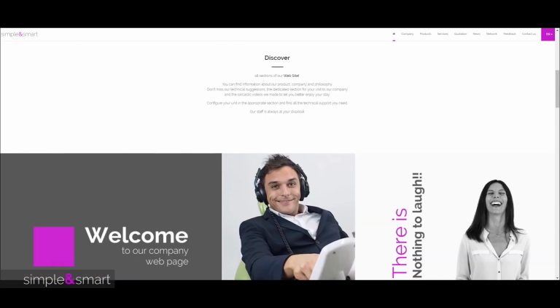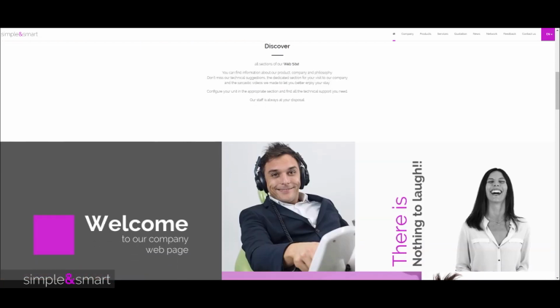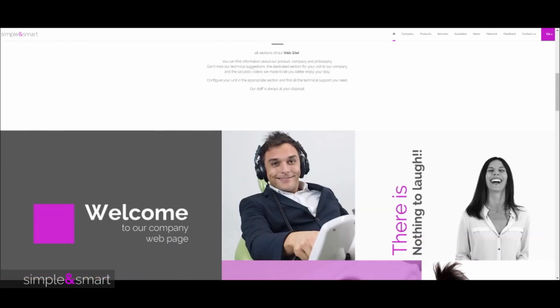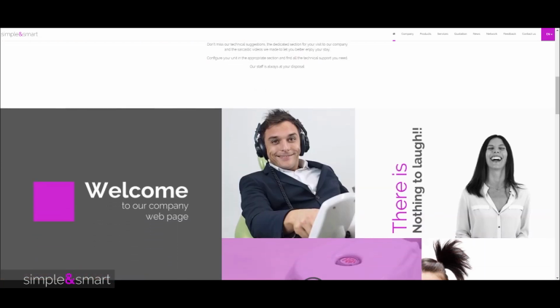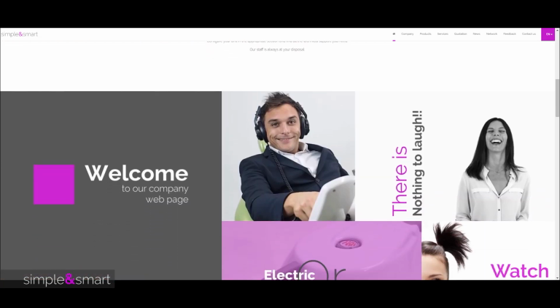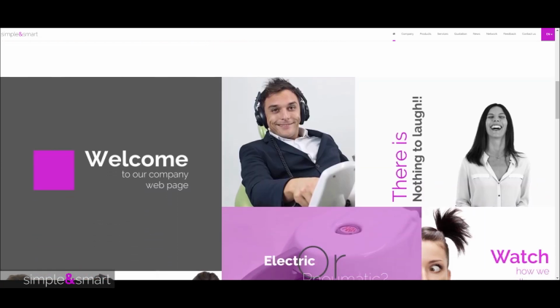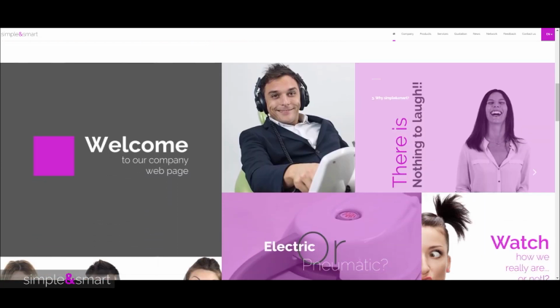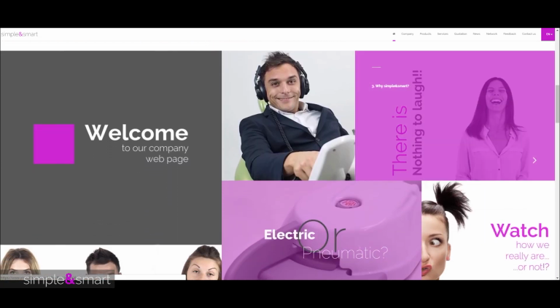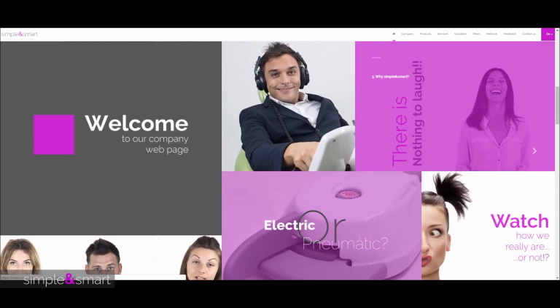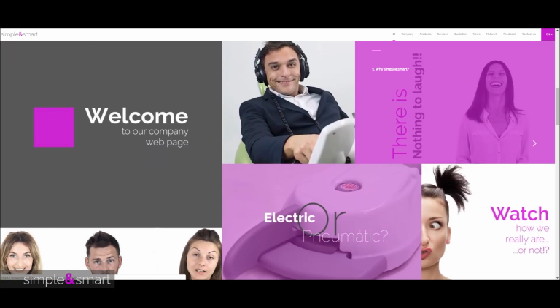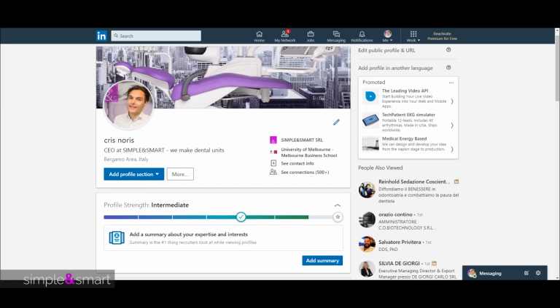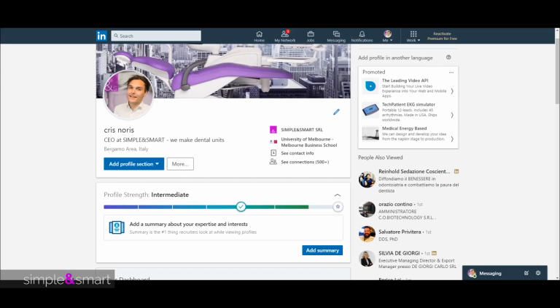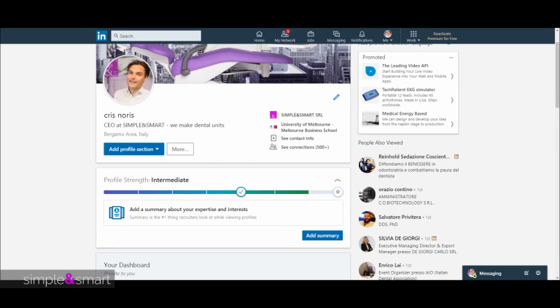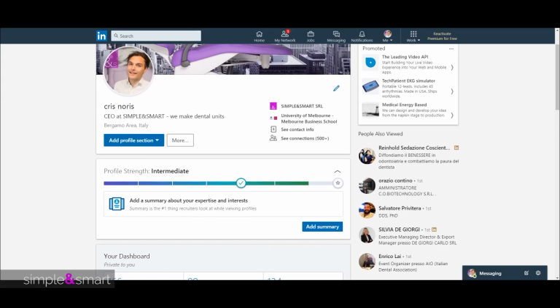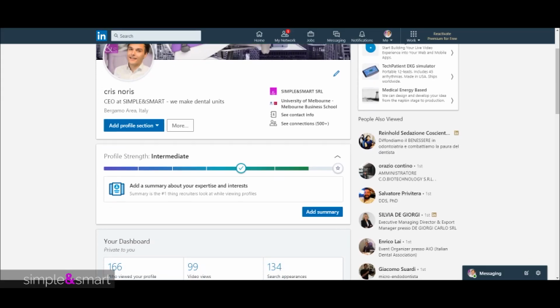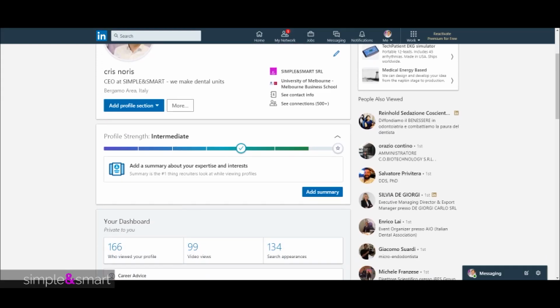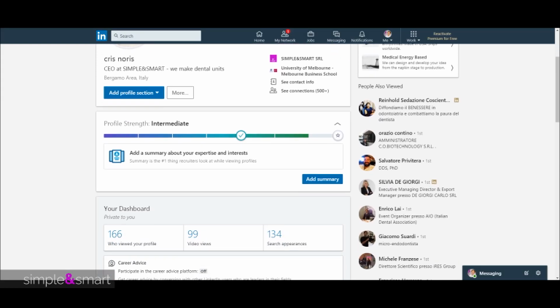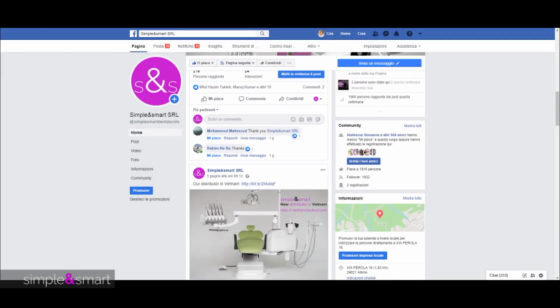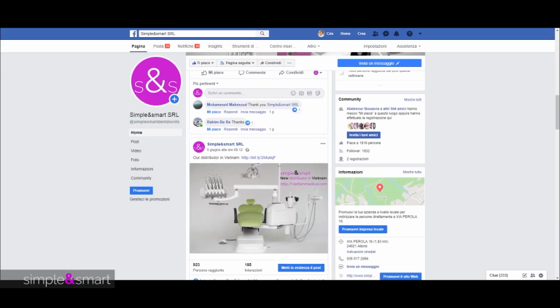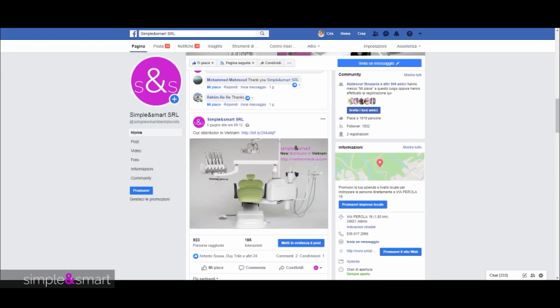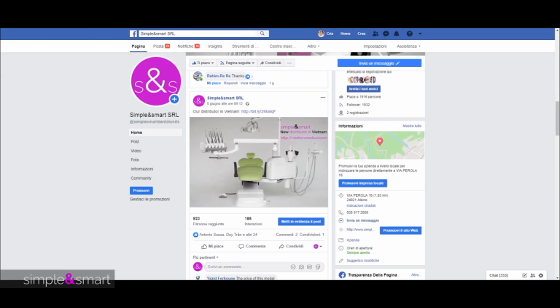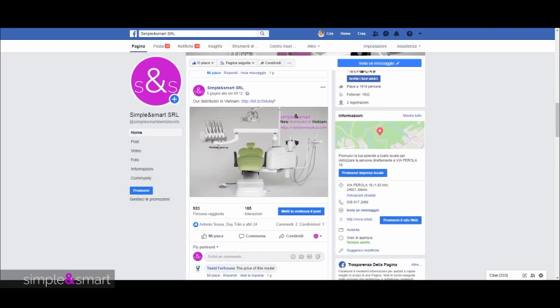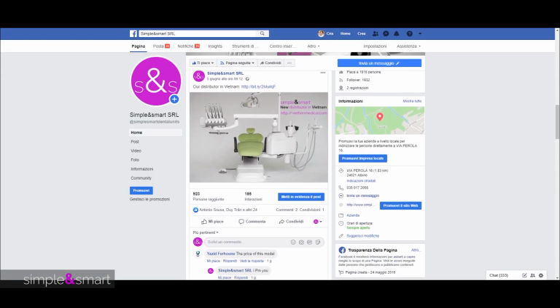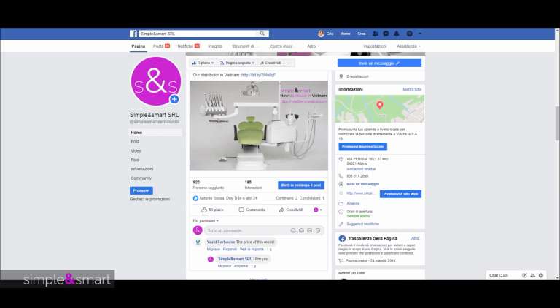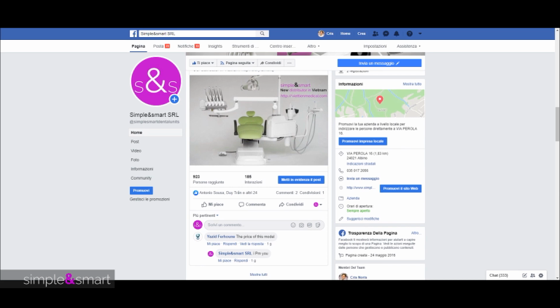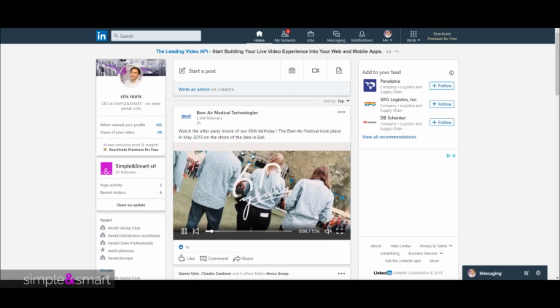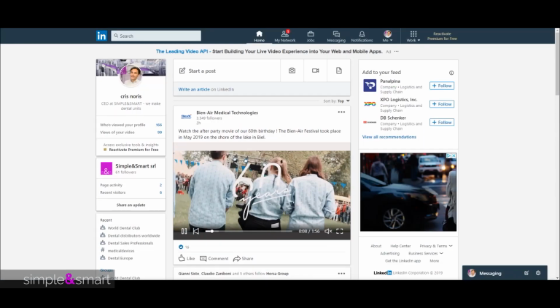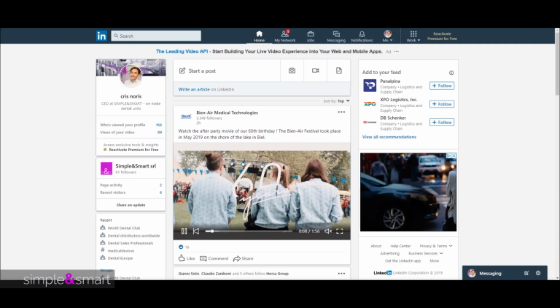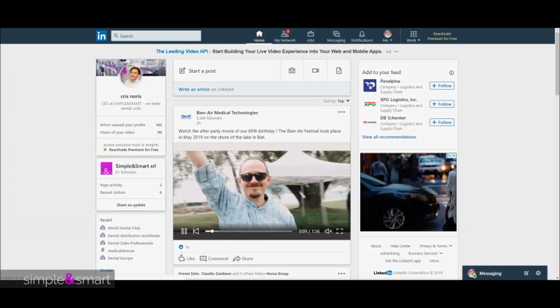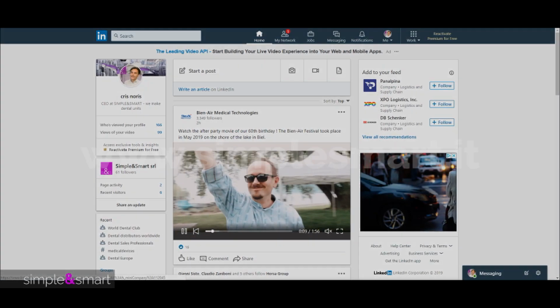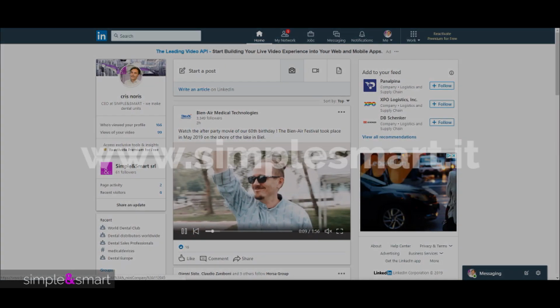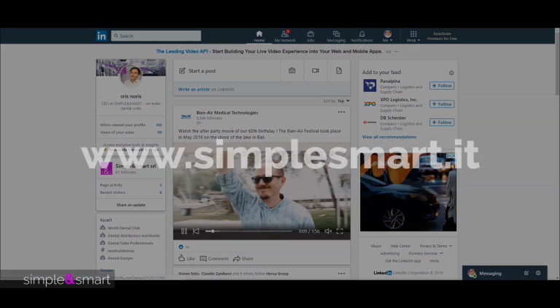Check all our videos and connect with our social networks, and join us on a simple and smart experience.